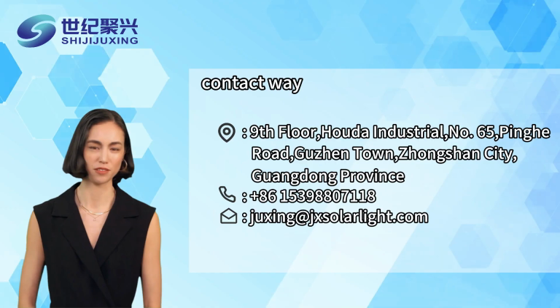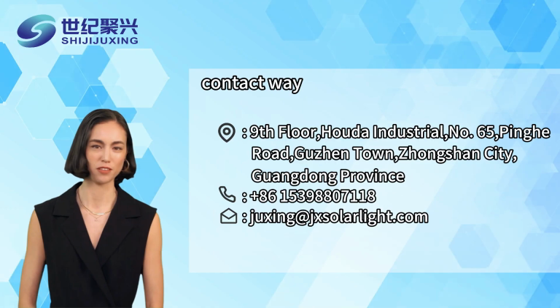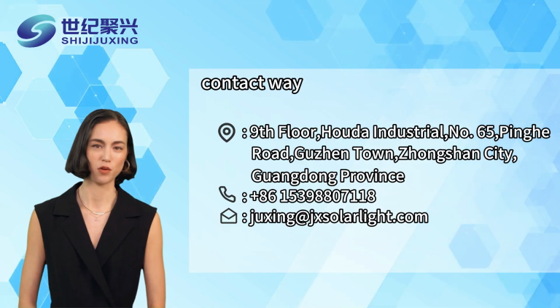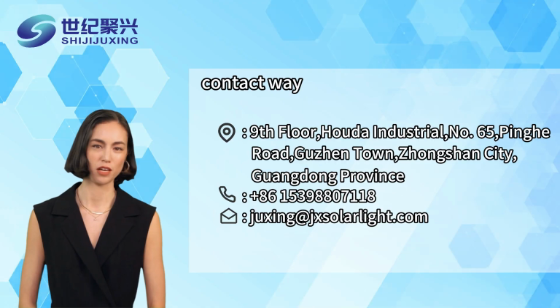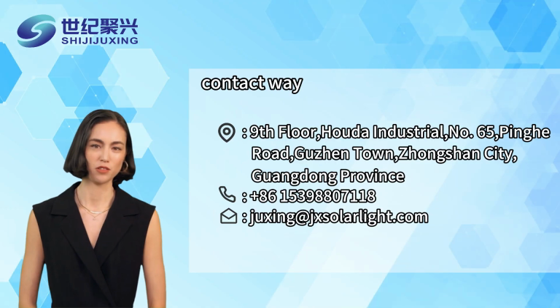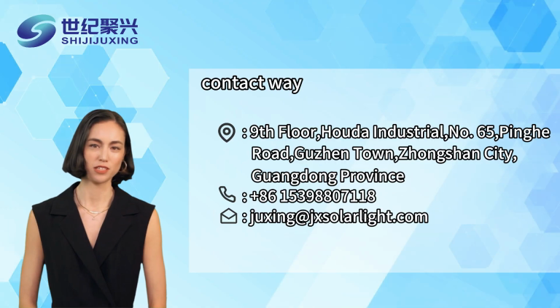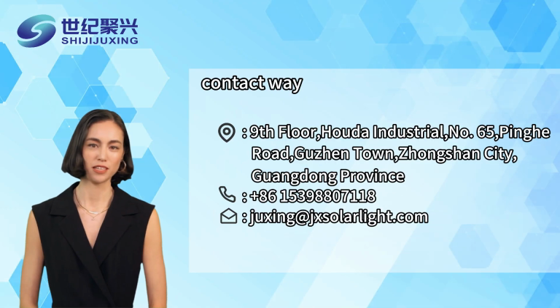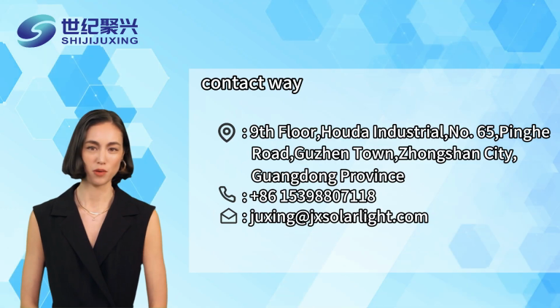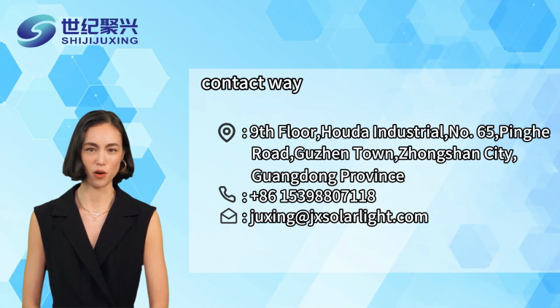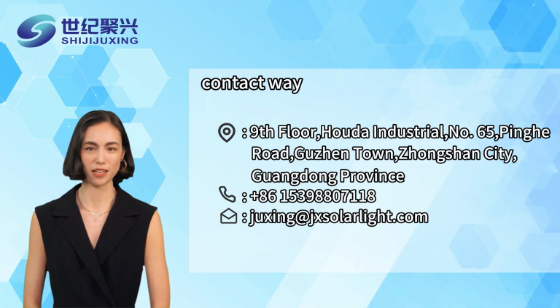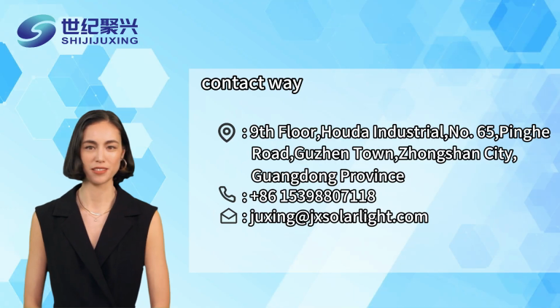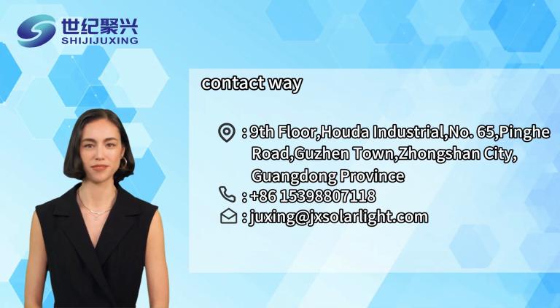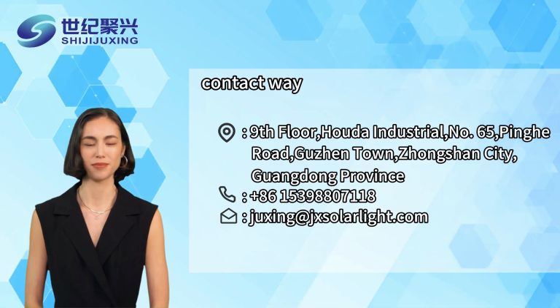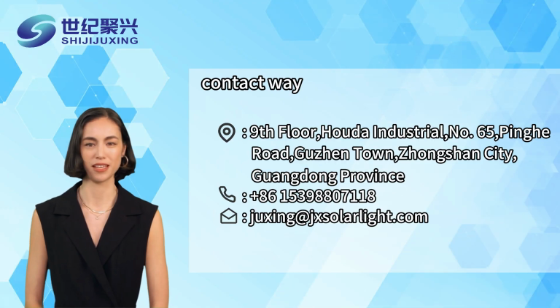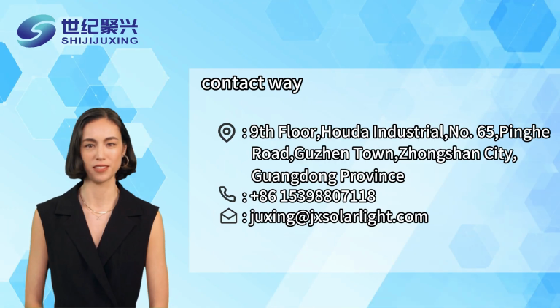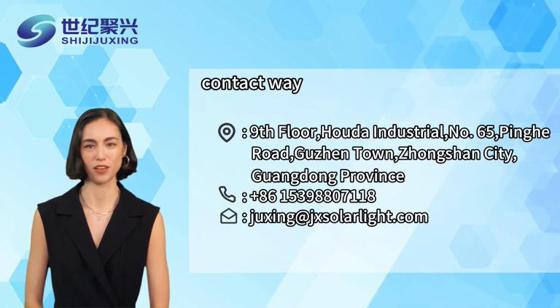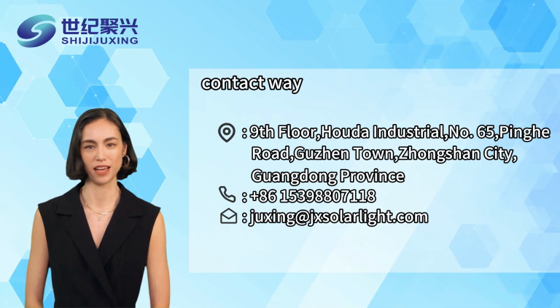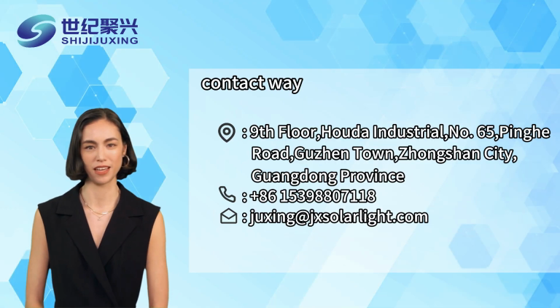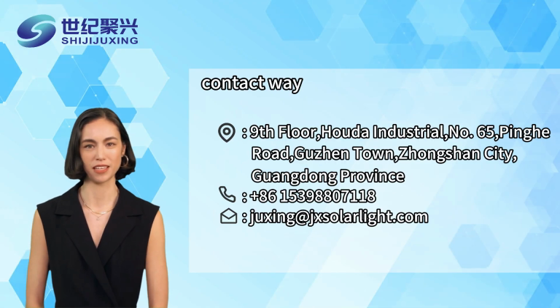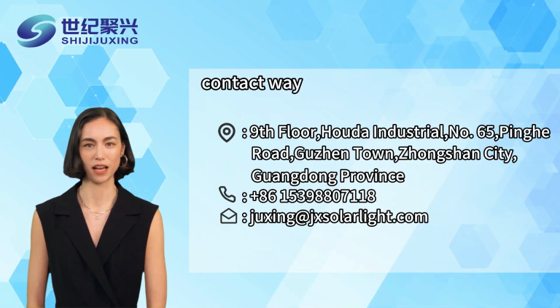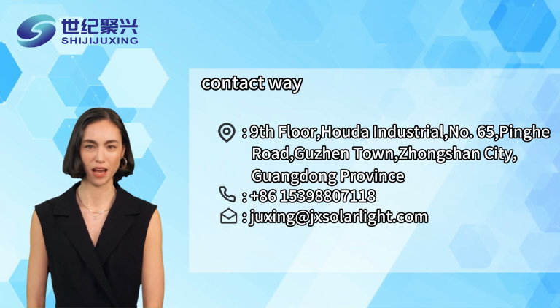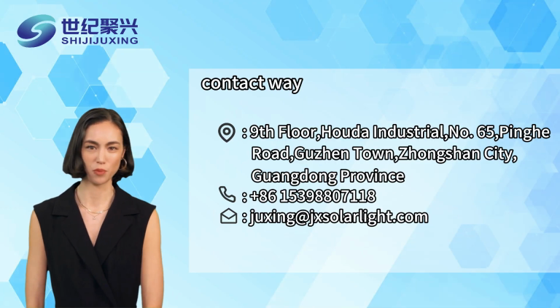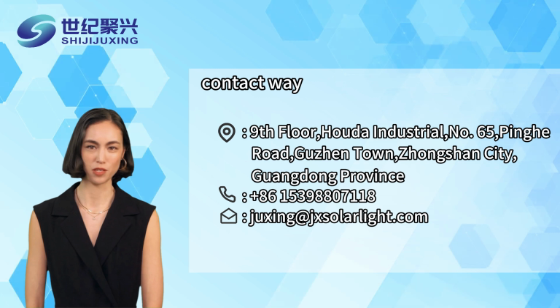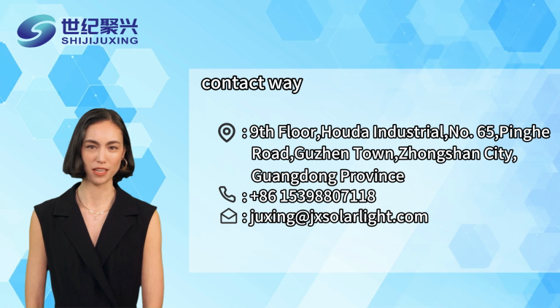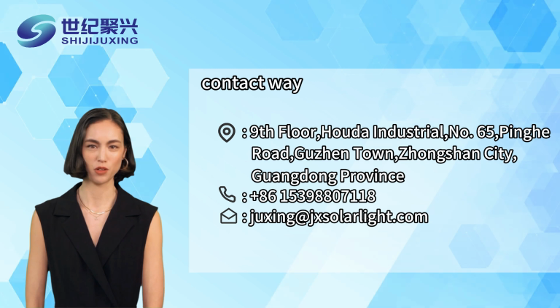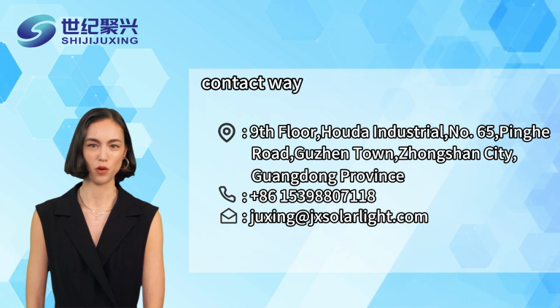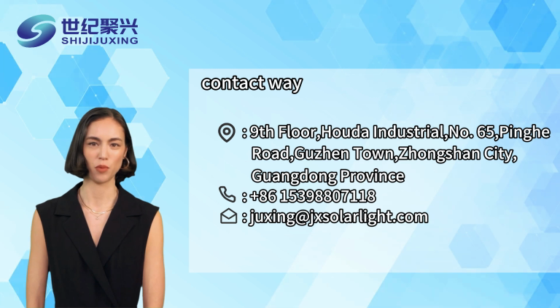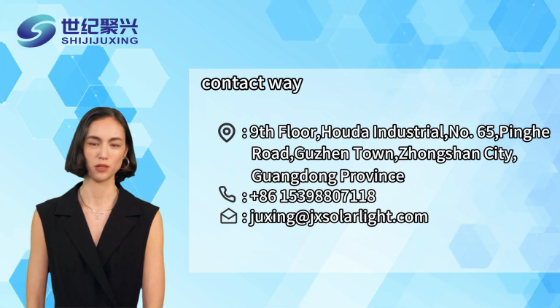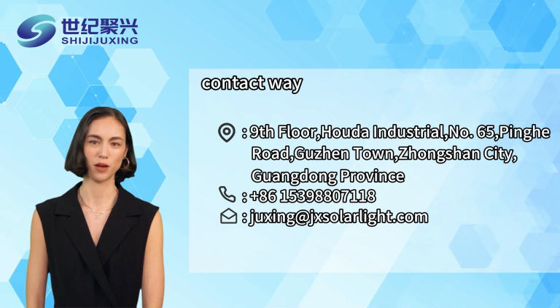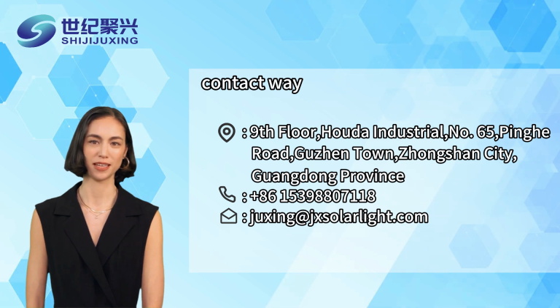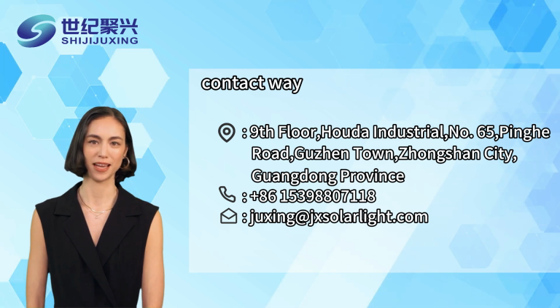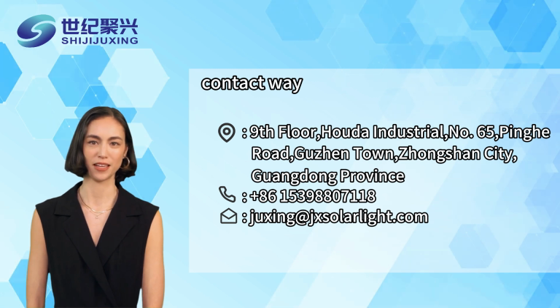If you are interested in our products, please contact us and we will send you our rich product catalog.